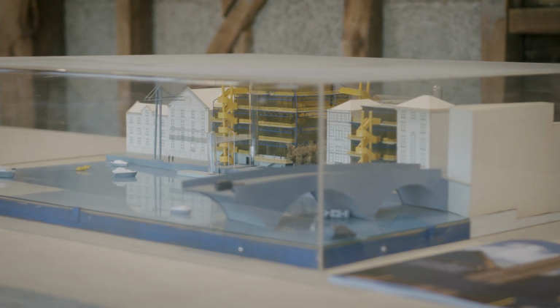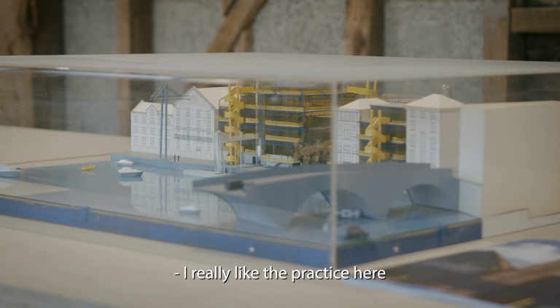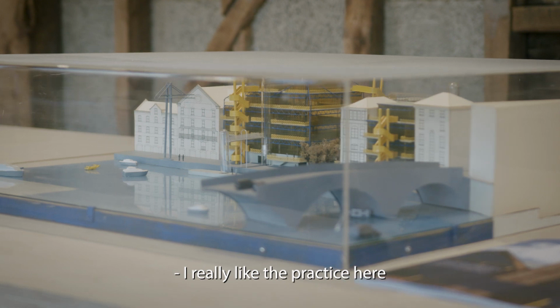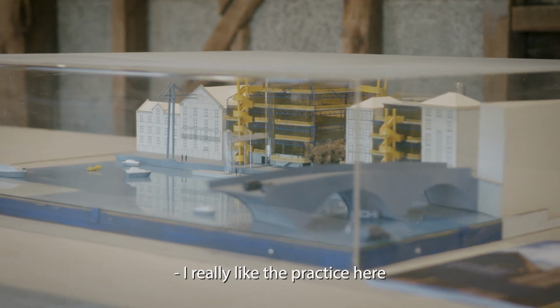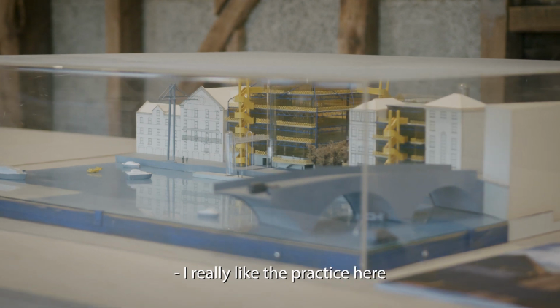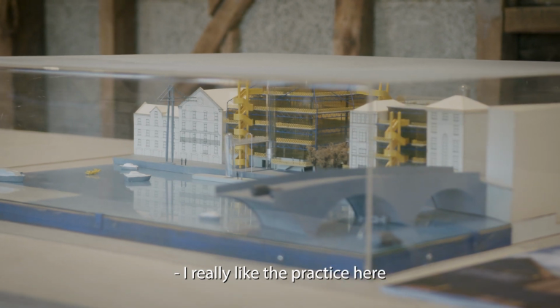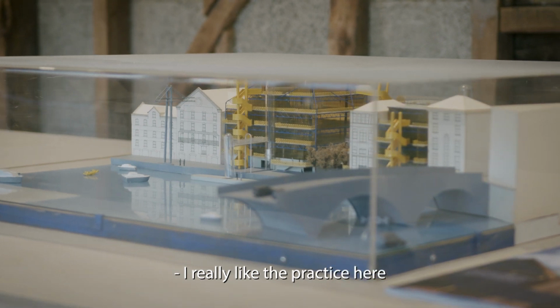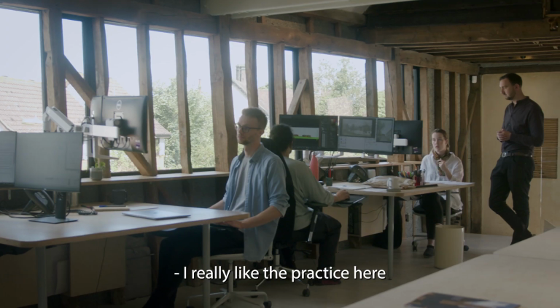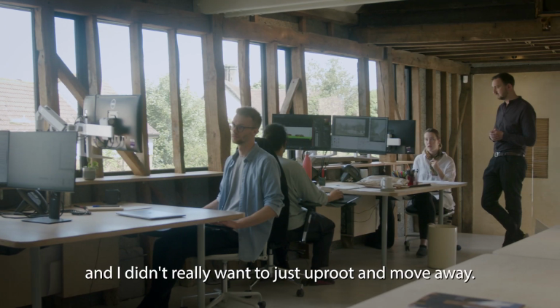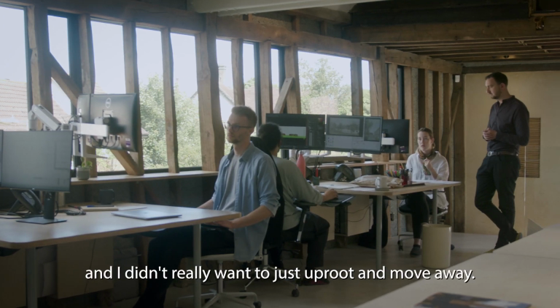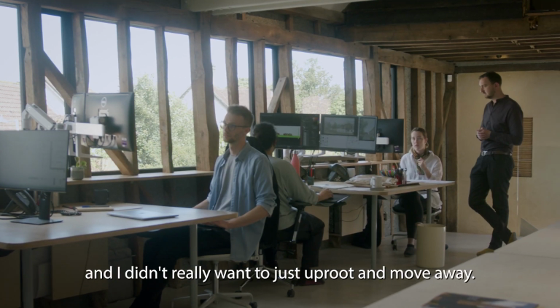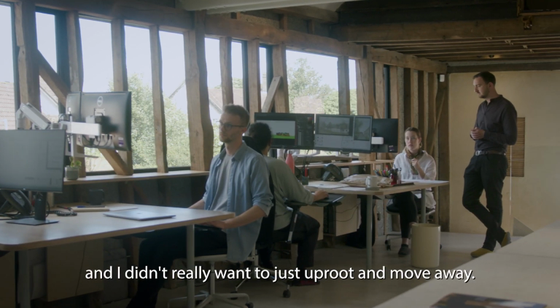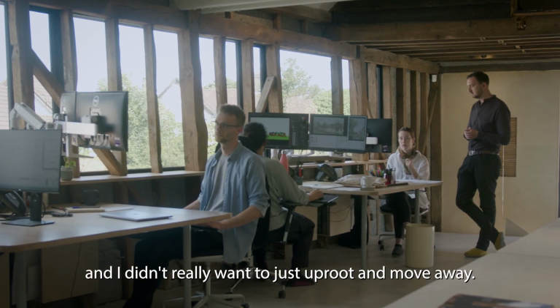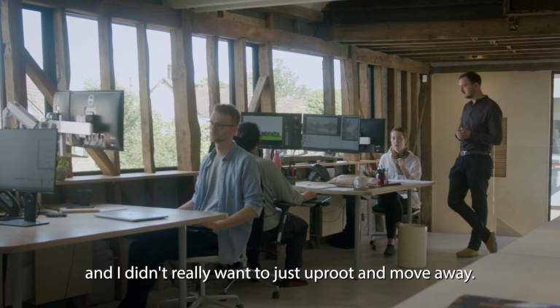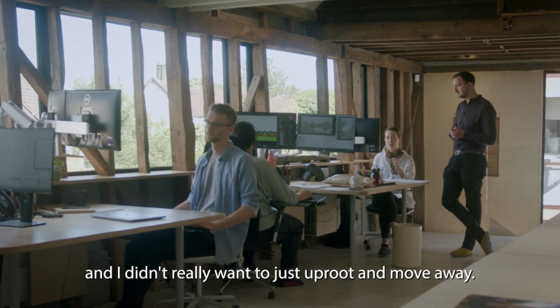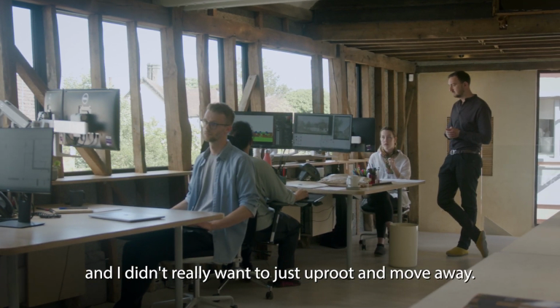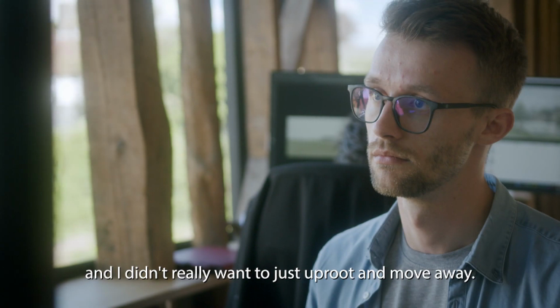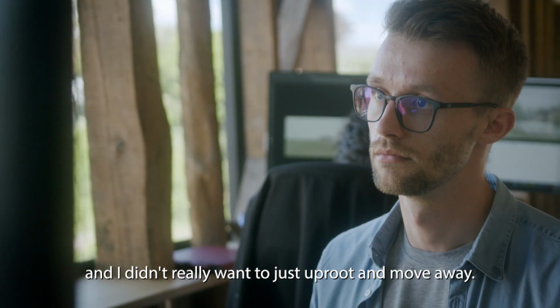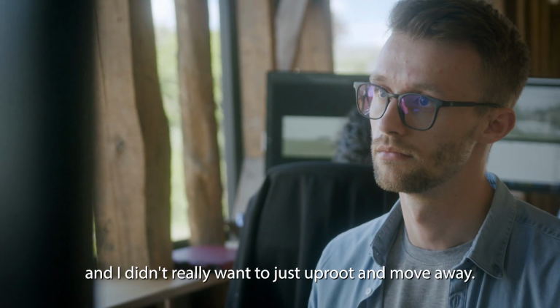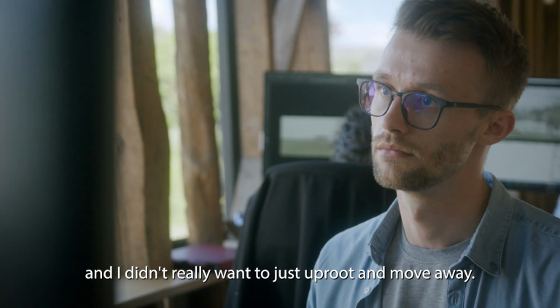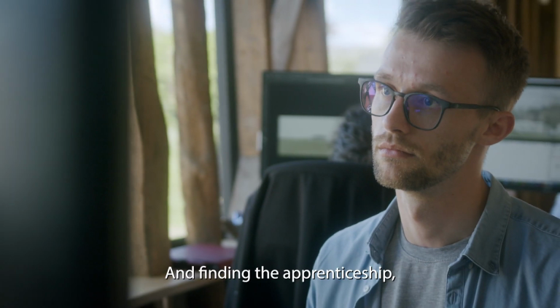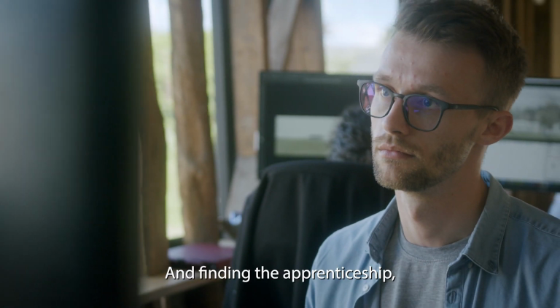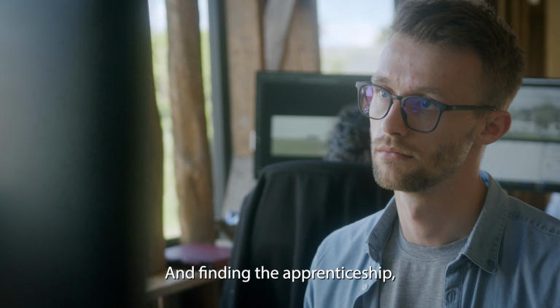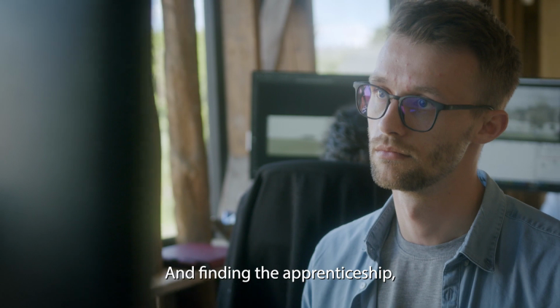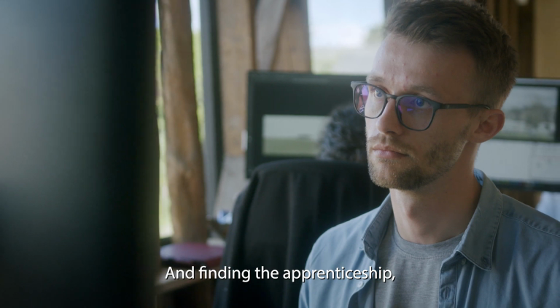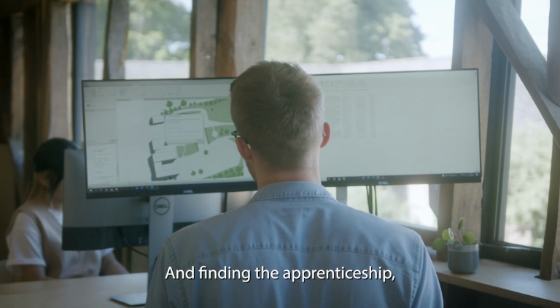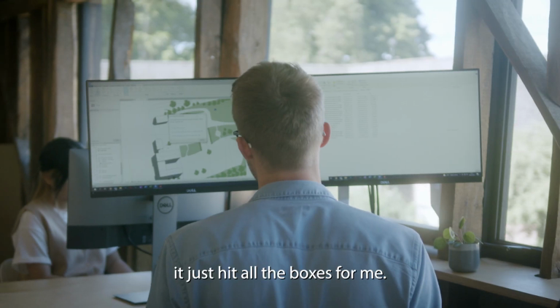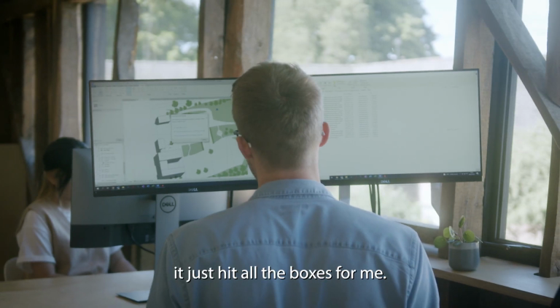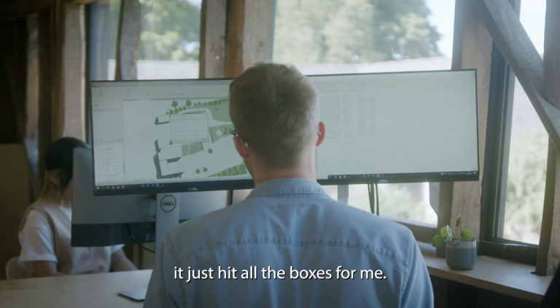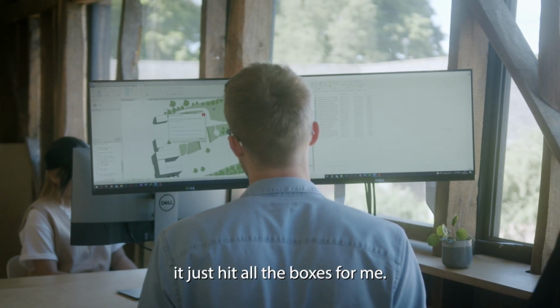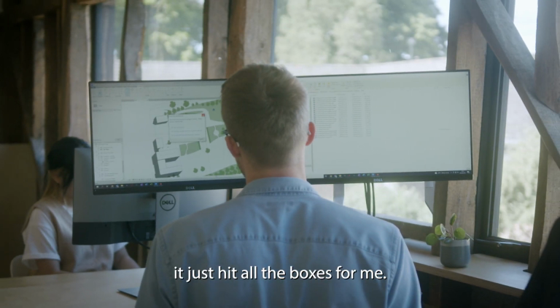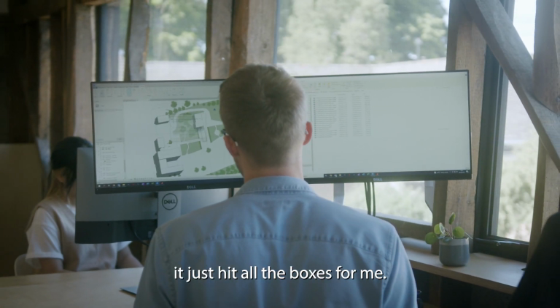I really like the practice here and I didn't really want to just uproot and move away, and finding the apprenticeship just hit all the boxes for me.